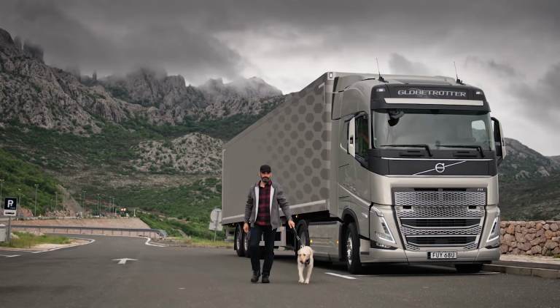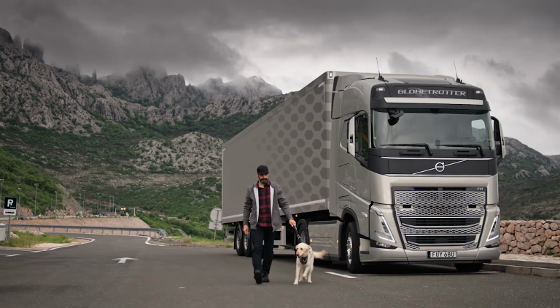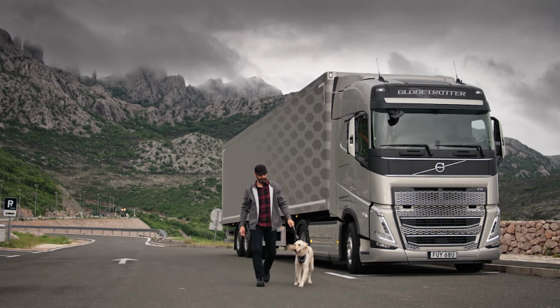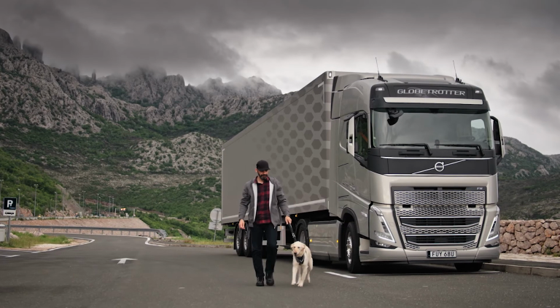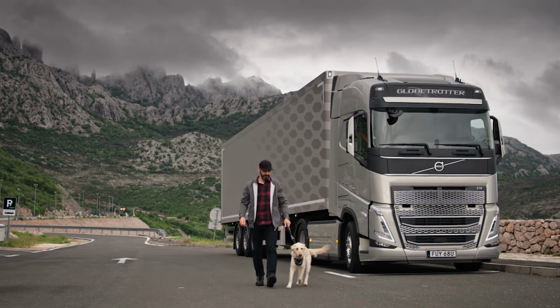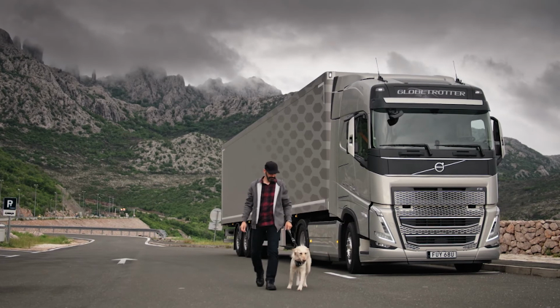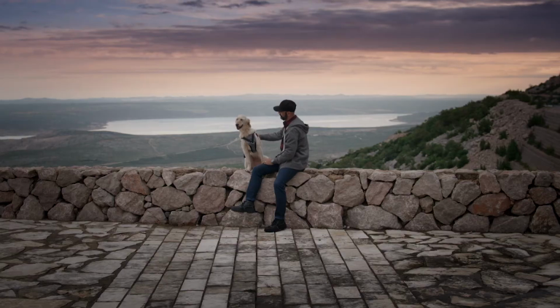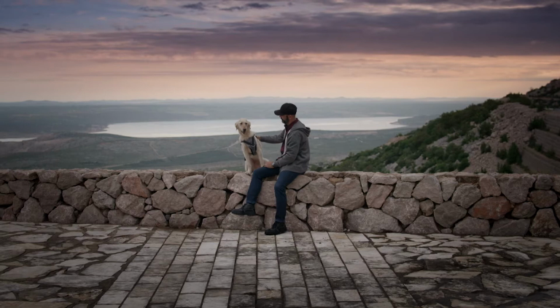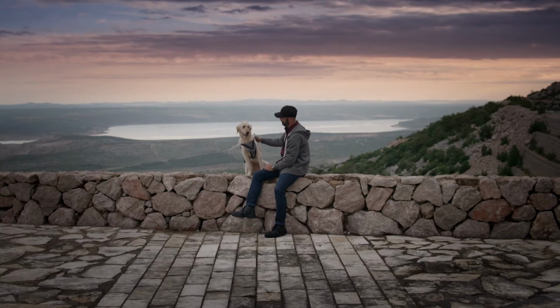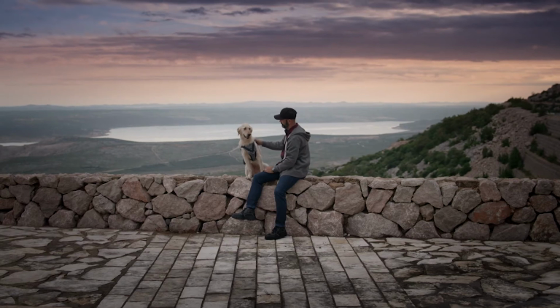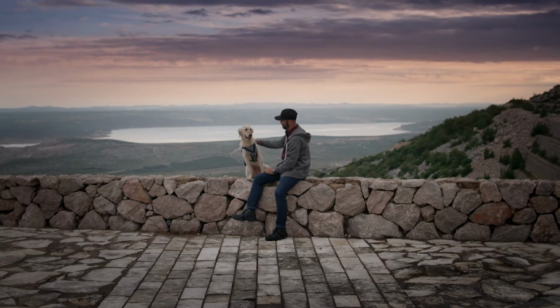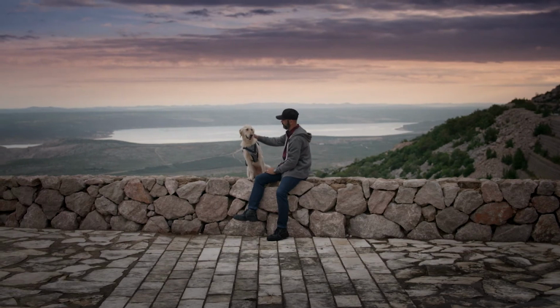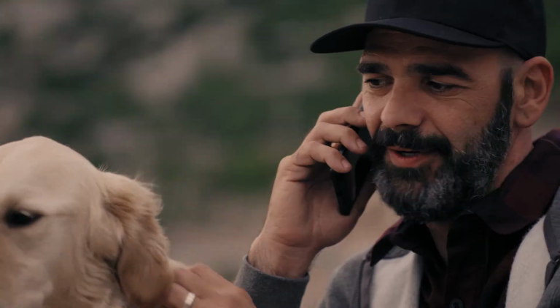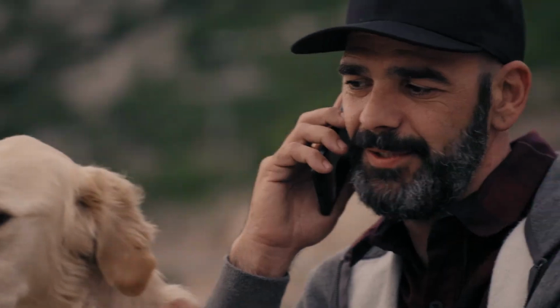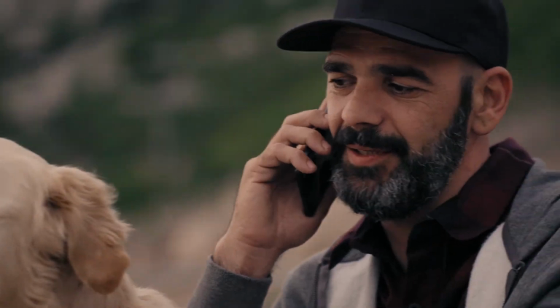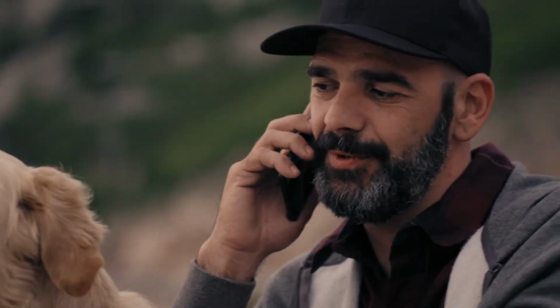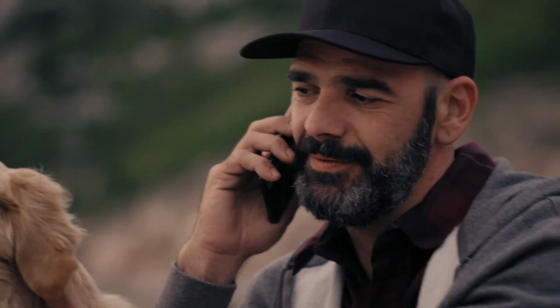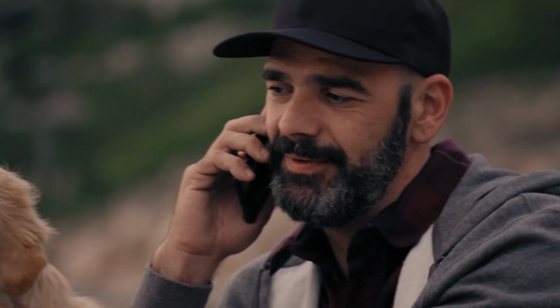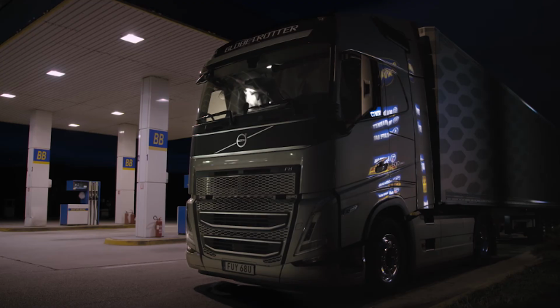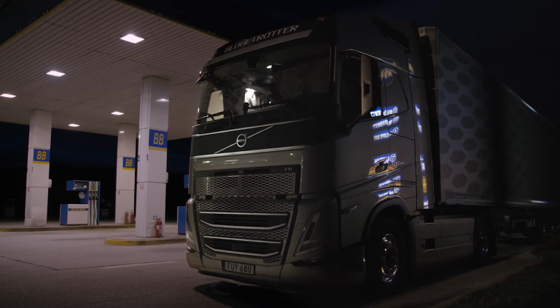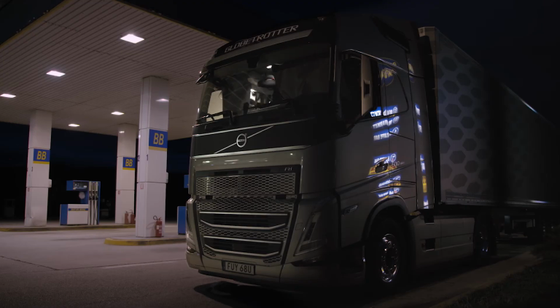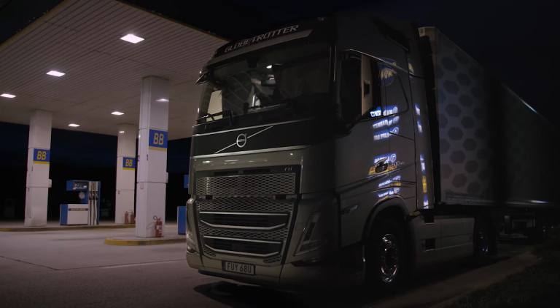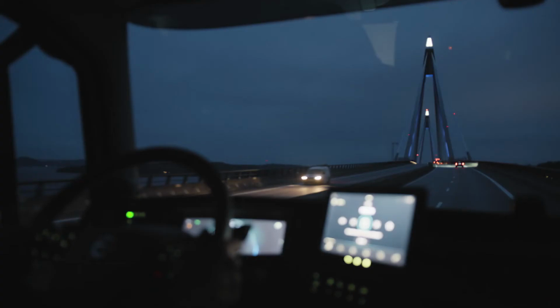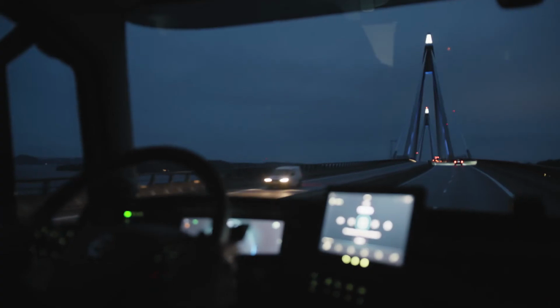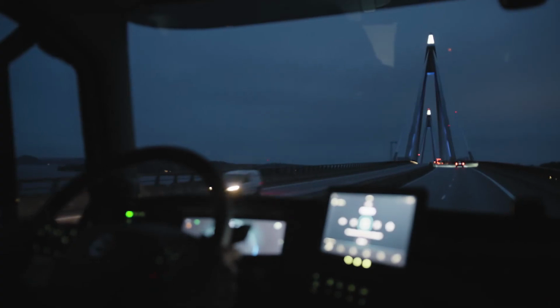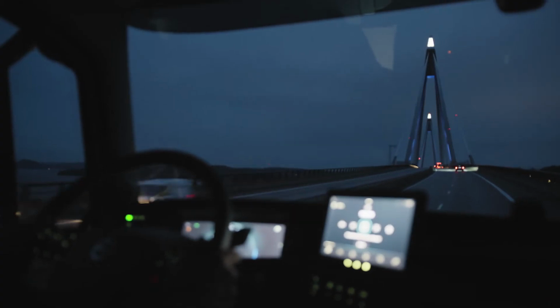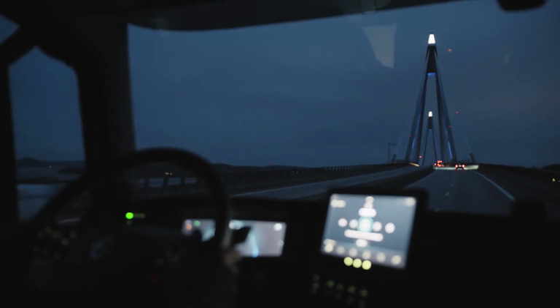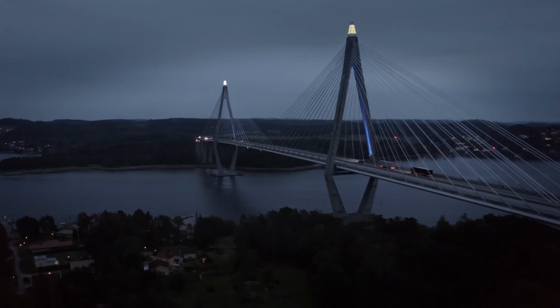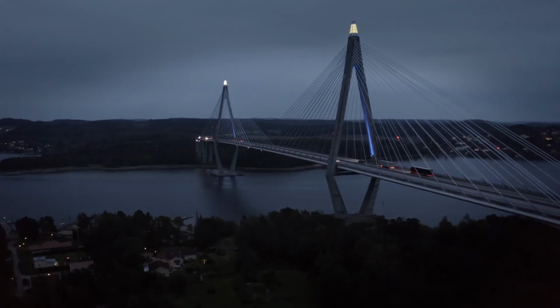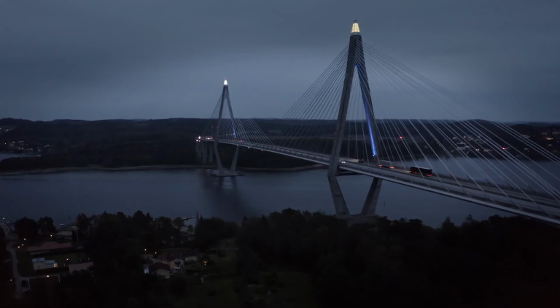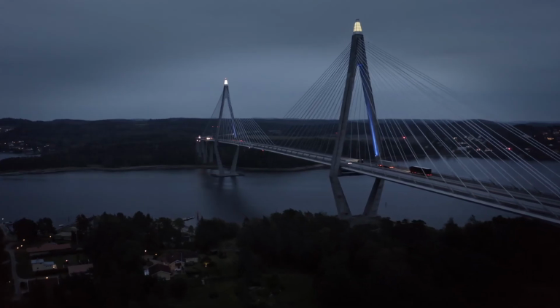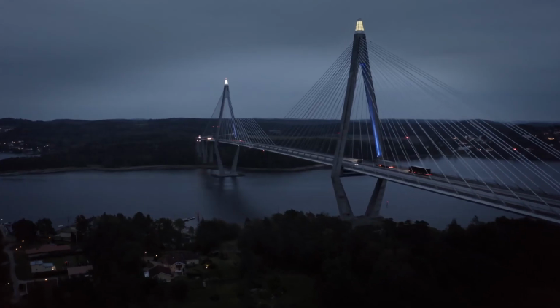When you spend your days on the road, this is for you. Comfort, safety and efficiency.